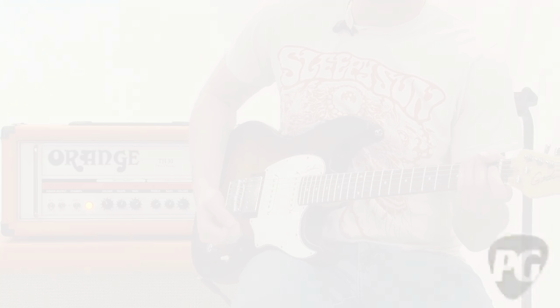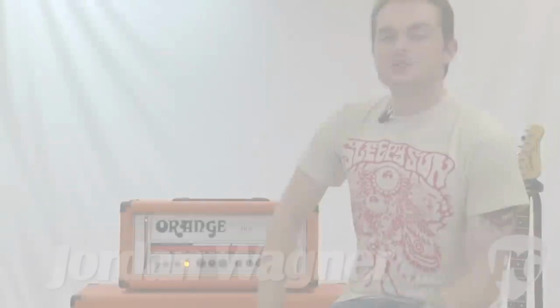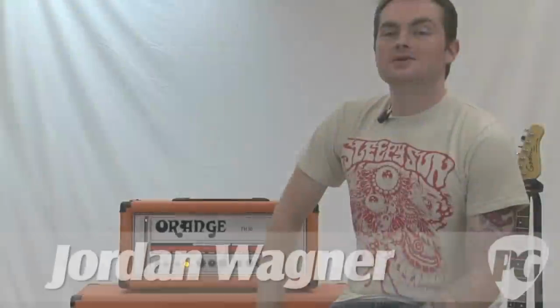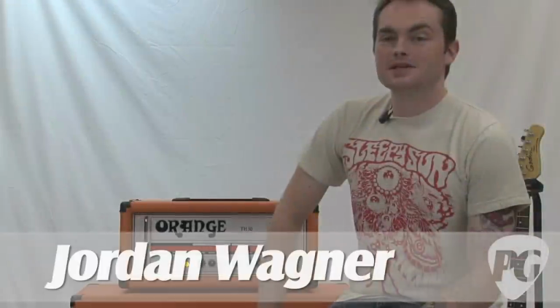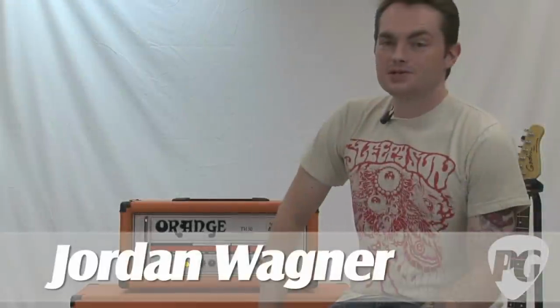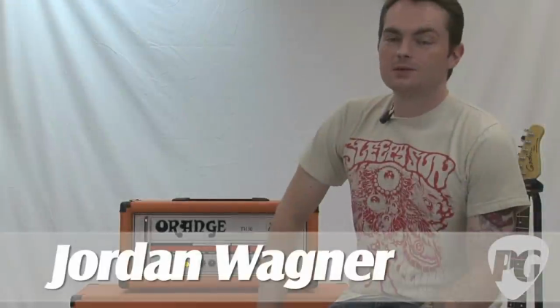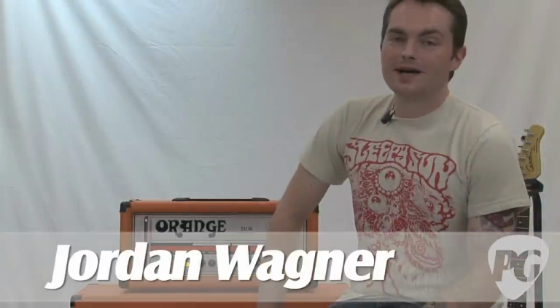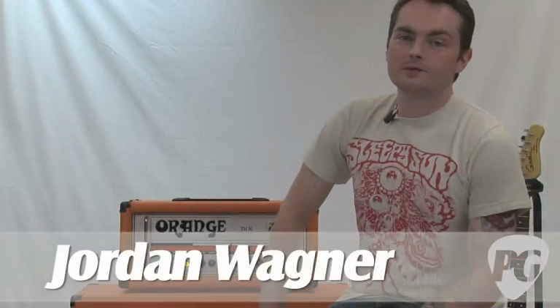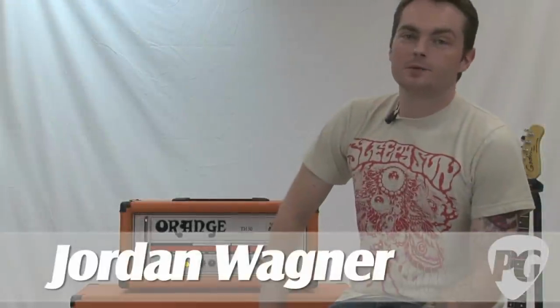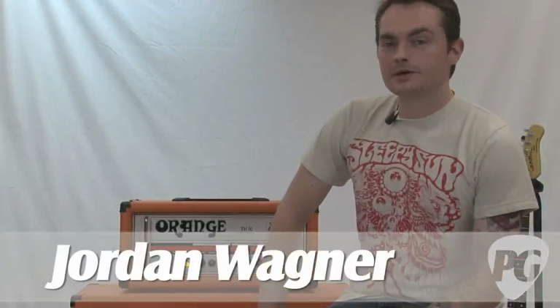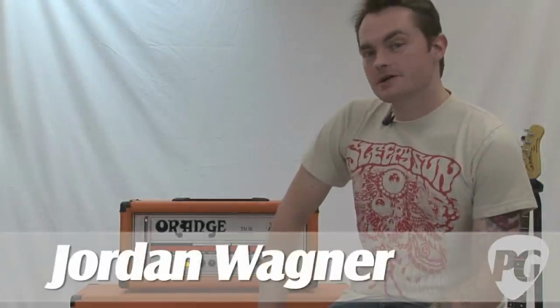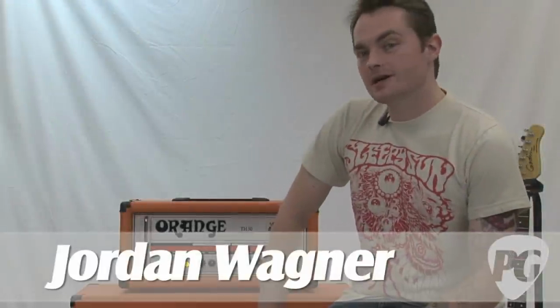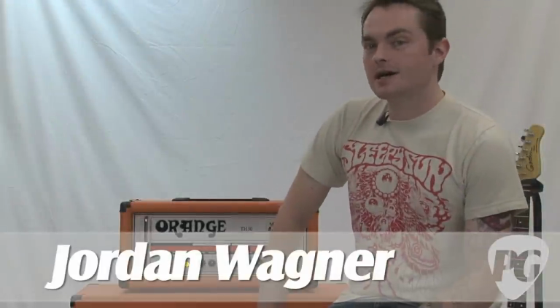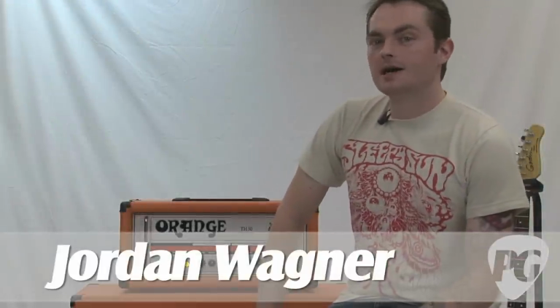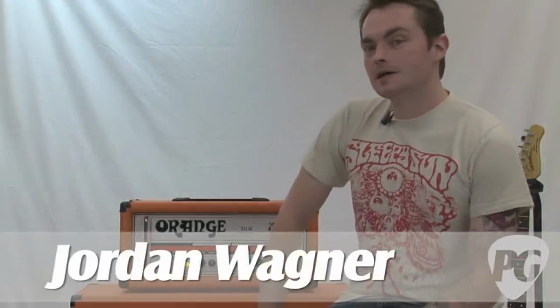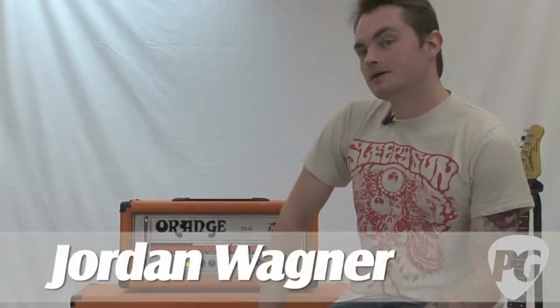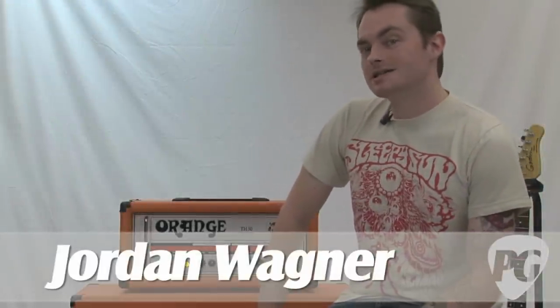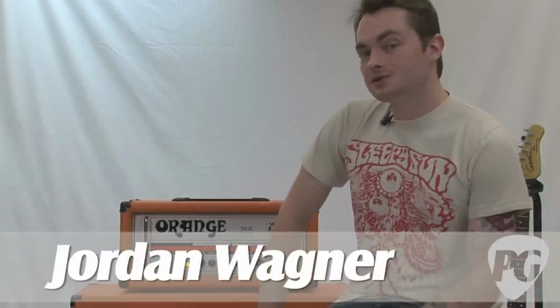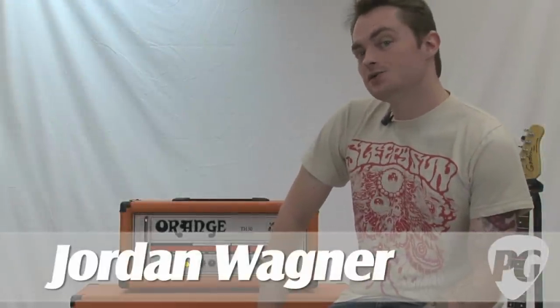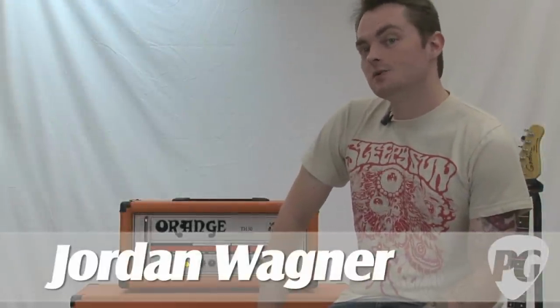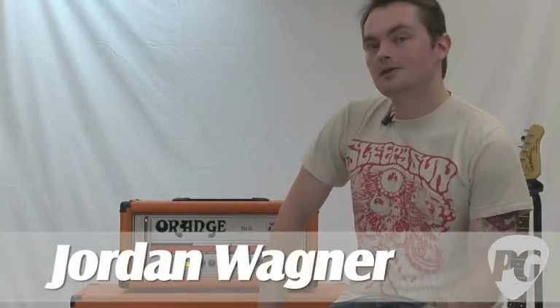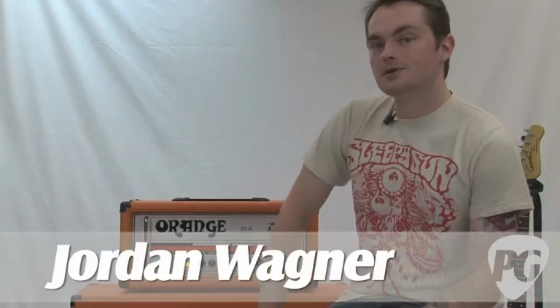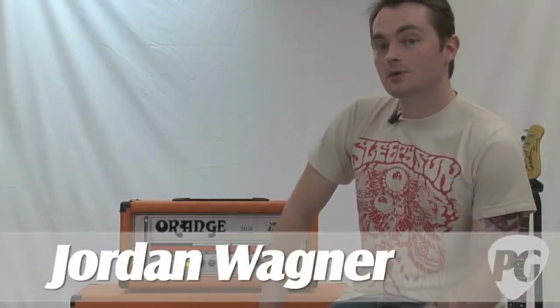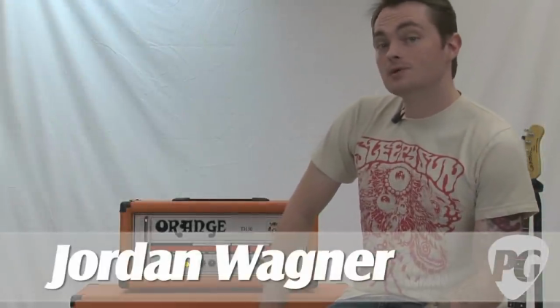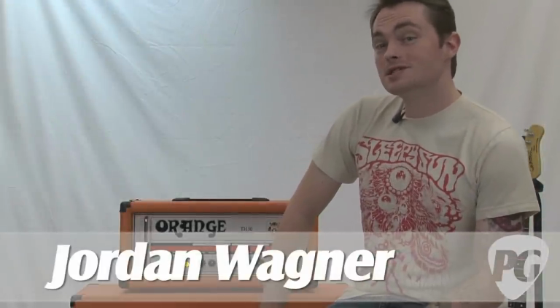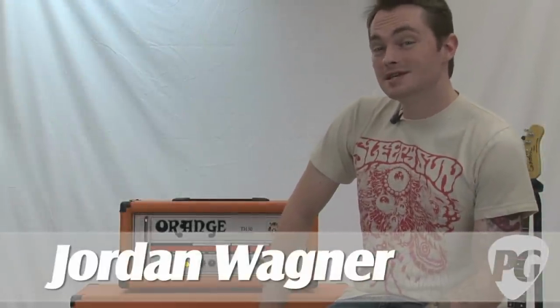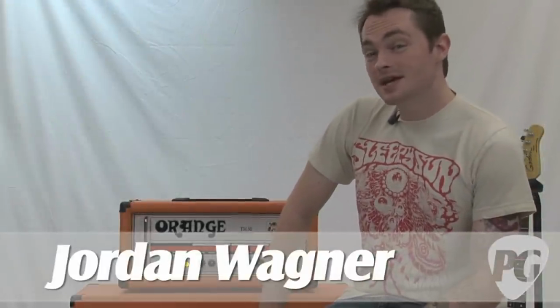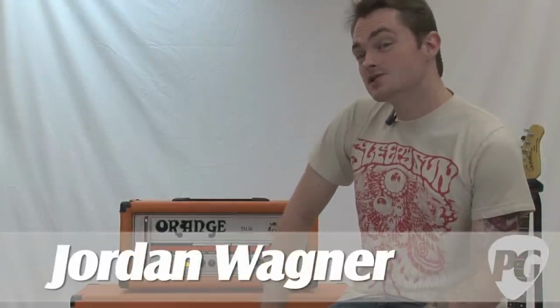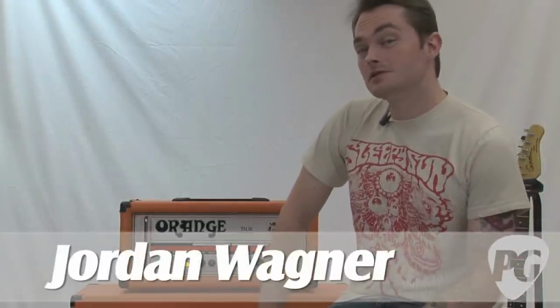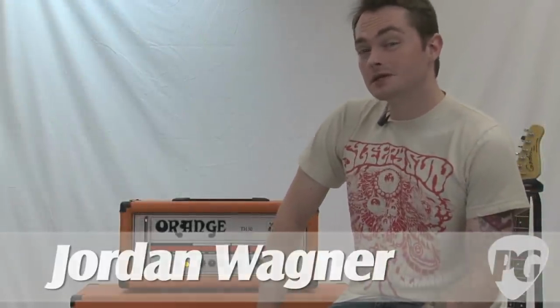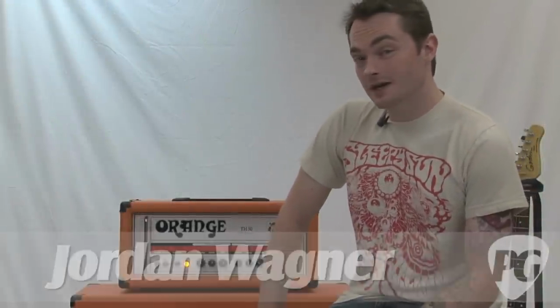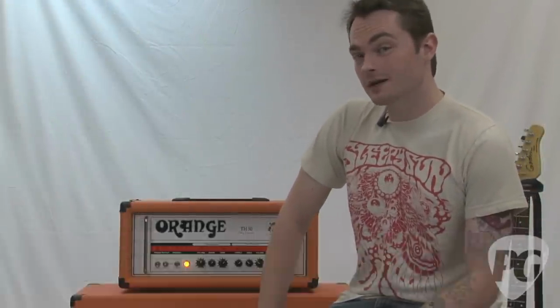Hey, what's going on? This is Jordan Wagner with PremiereGuitar.com, here to tell you about the new Orange TH30 head.